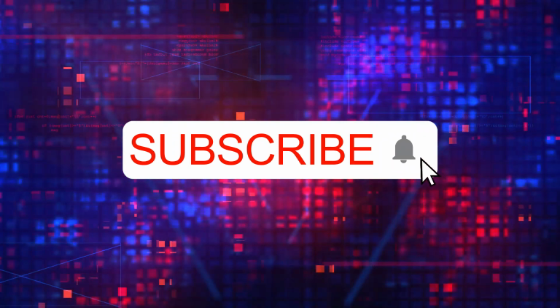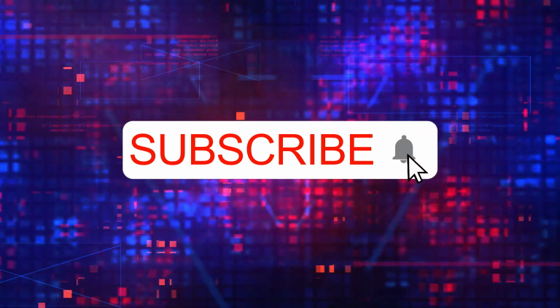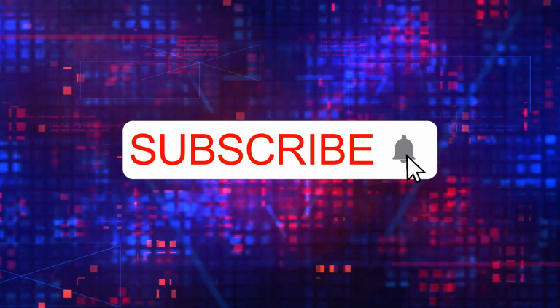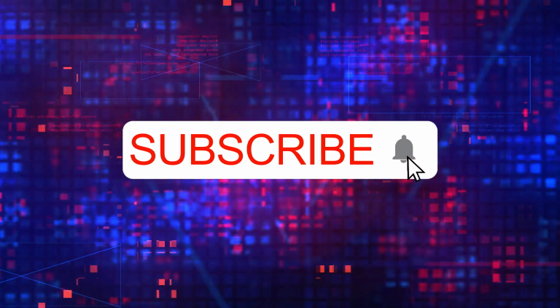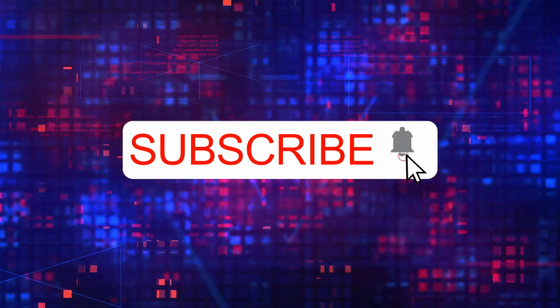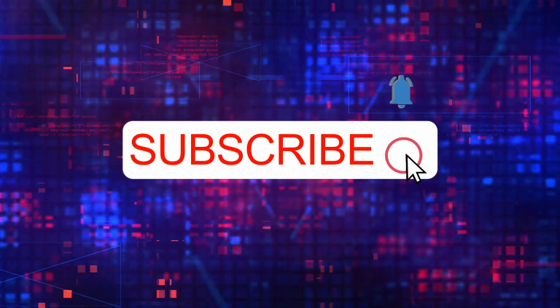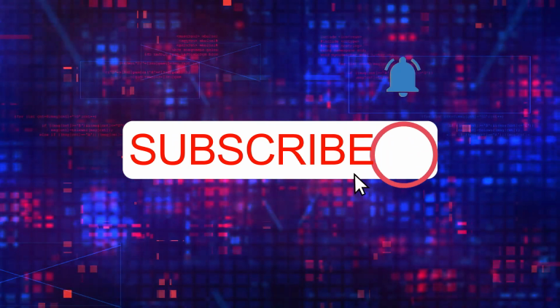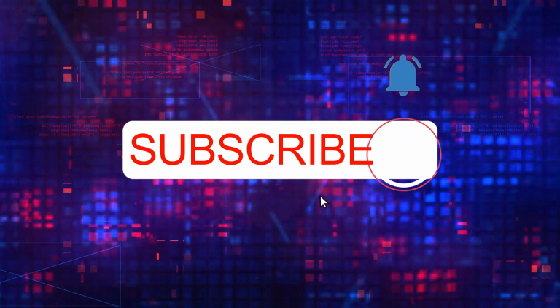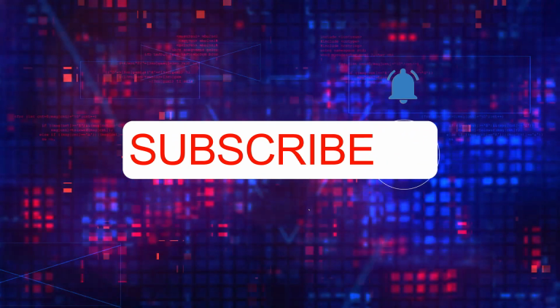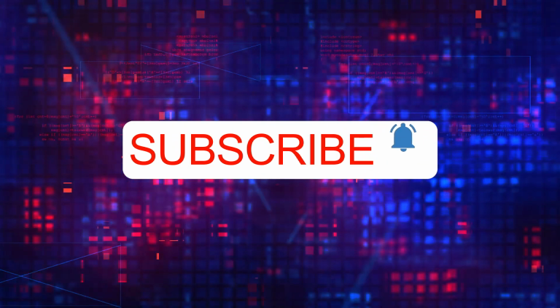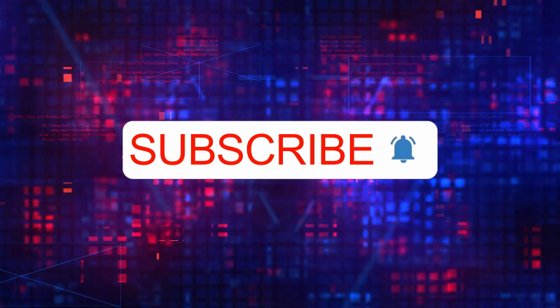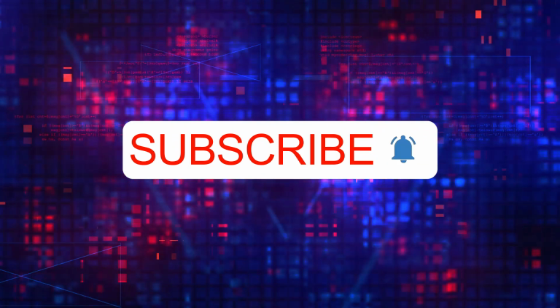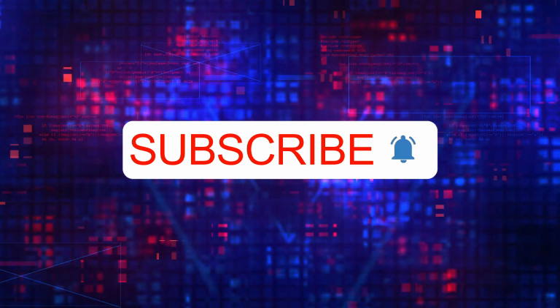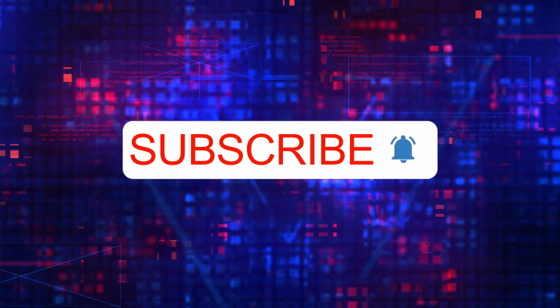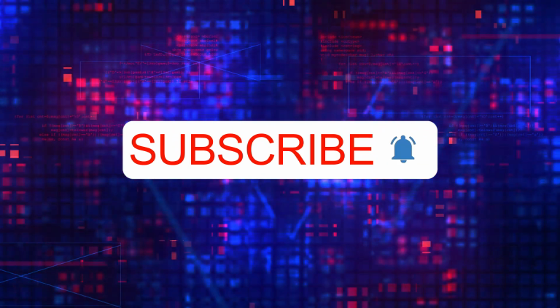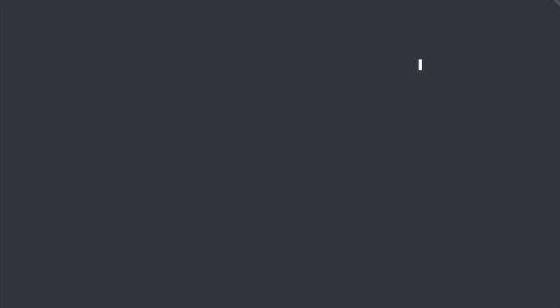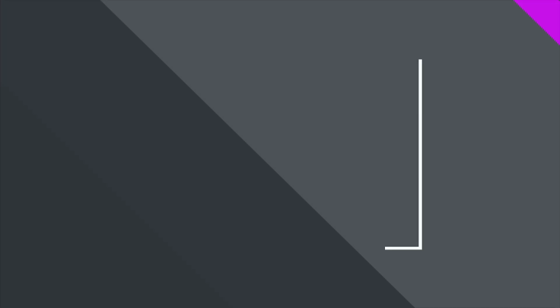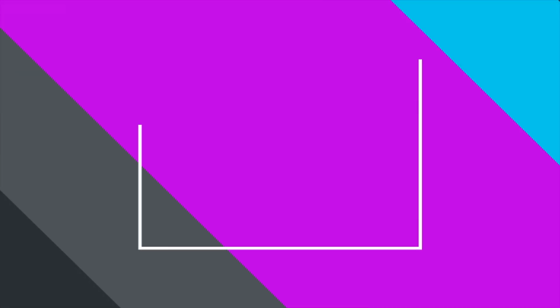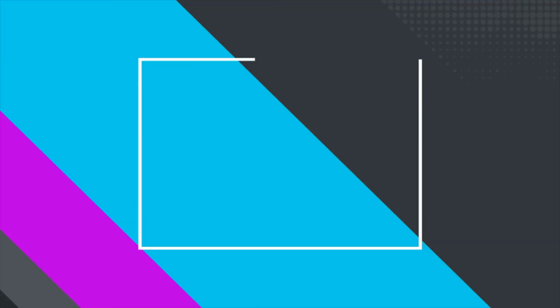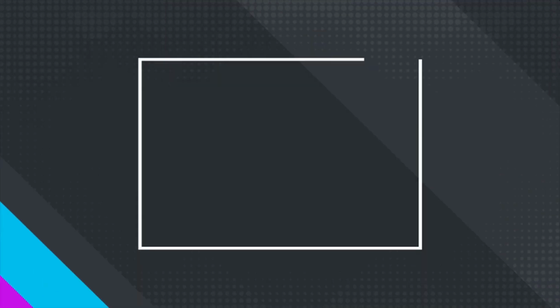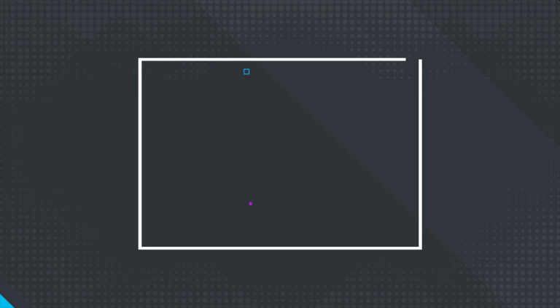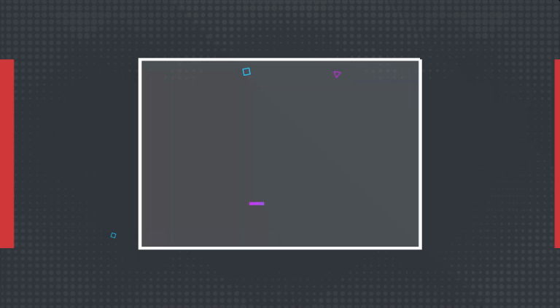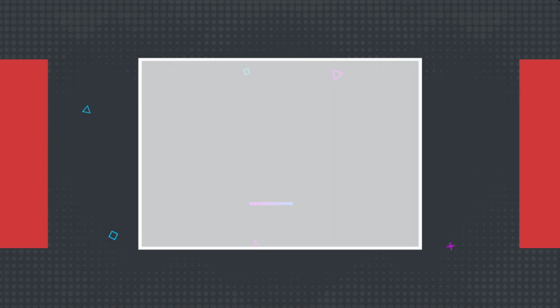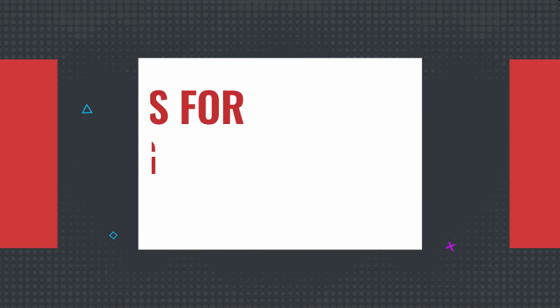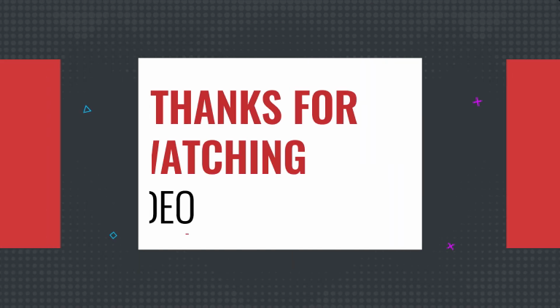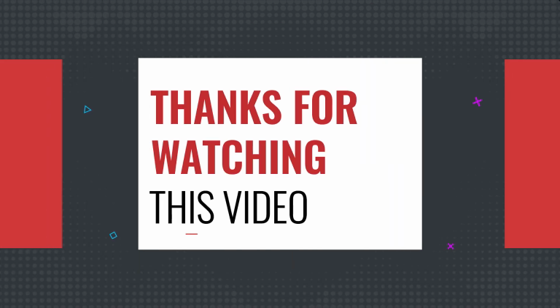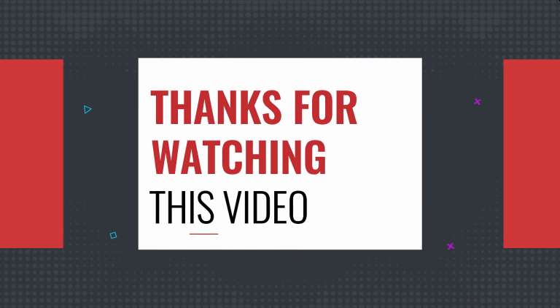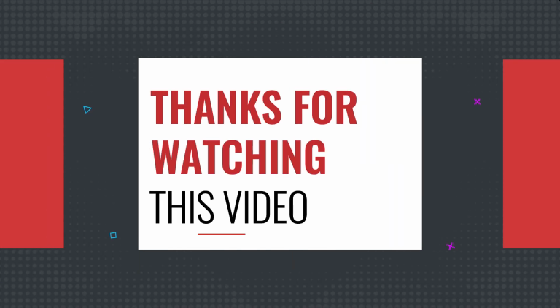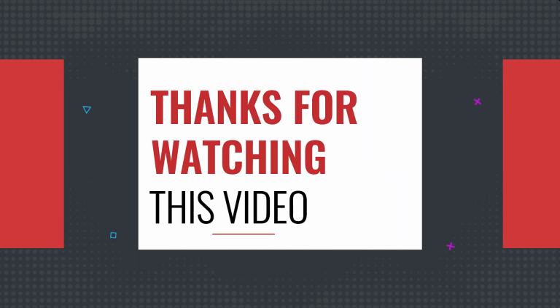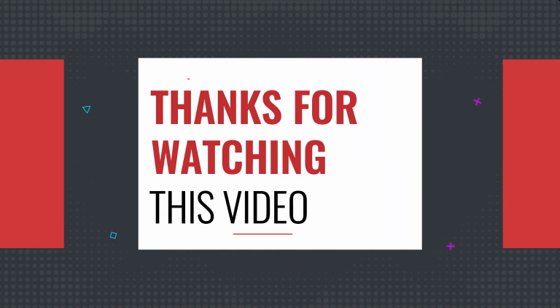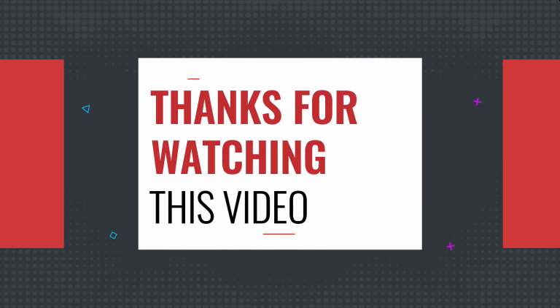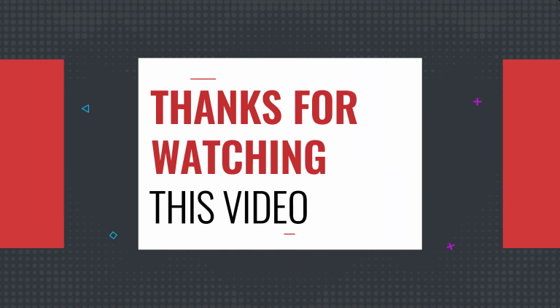Please subscribe to our channel. Thanks for watching.